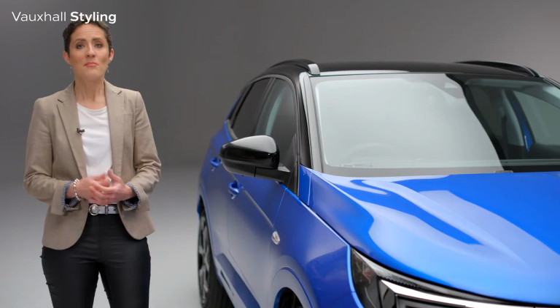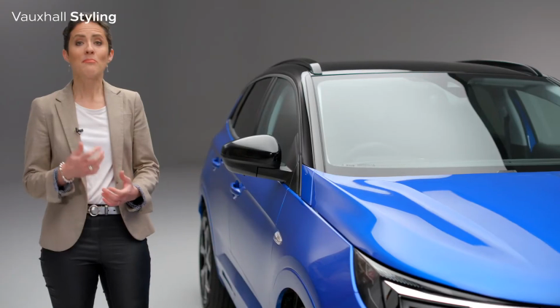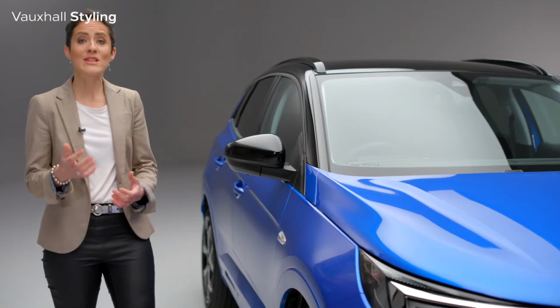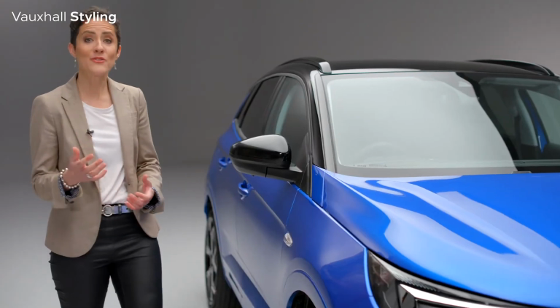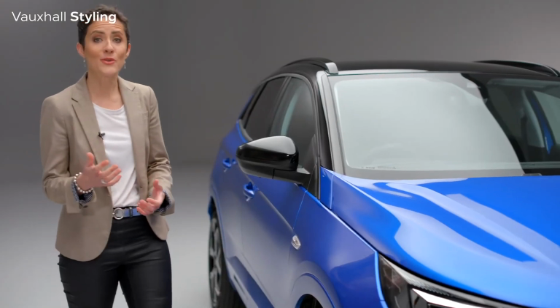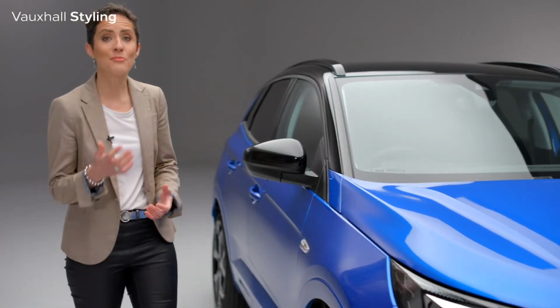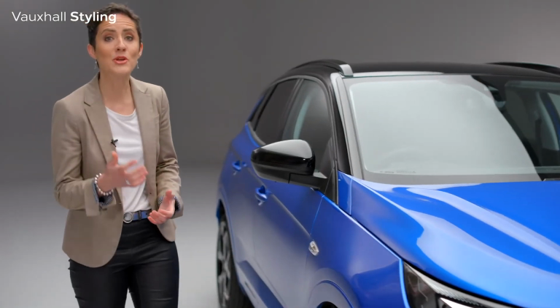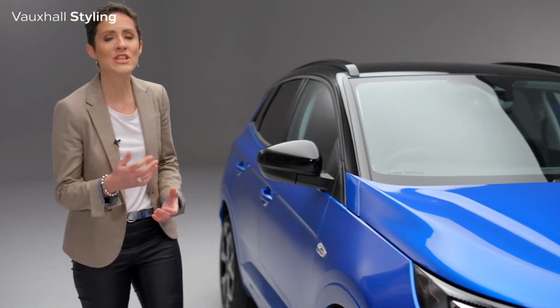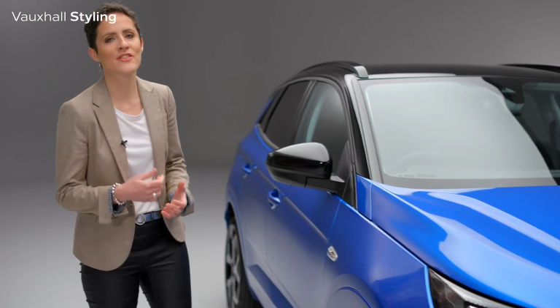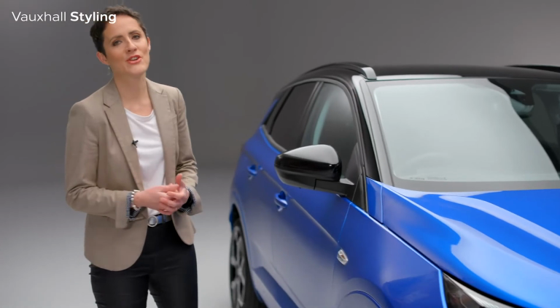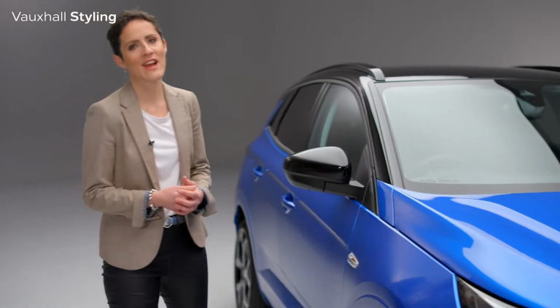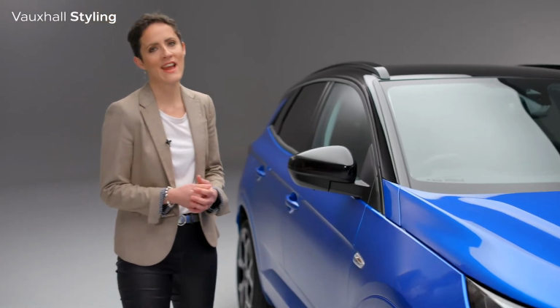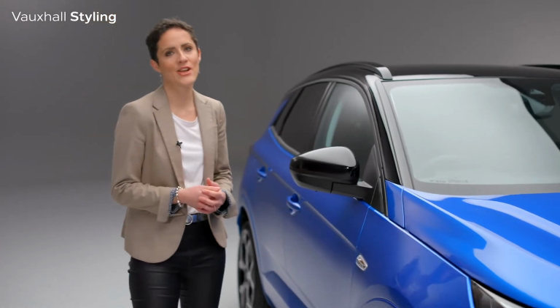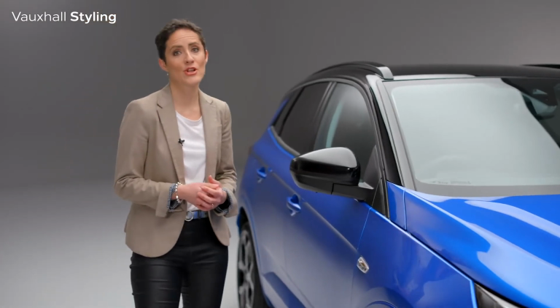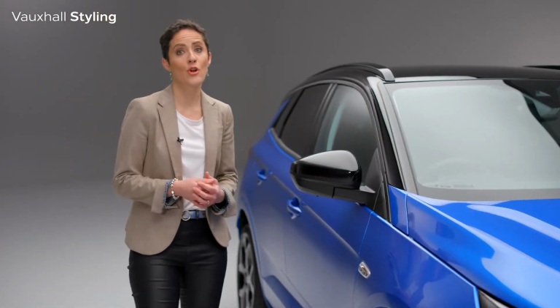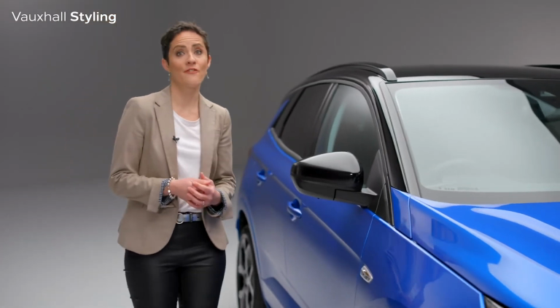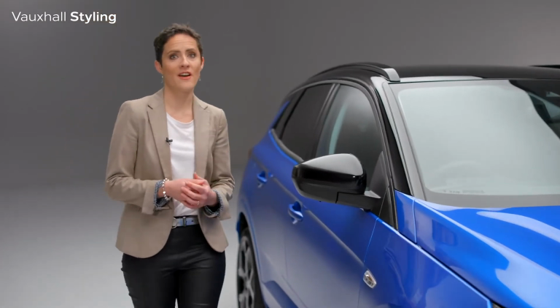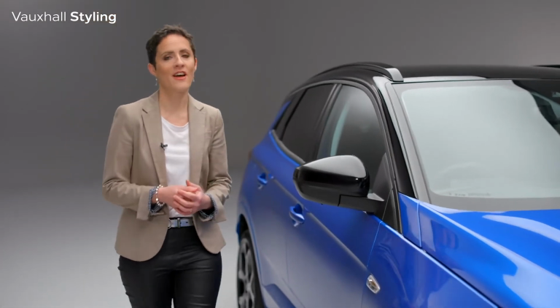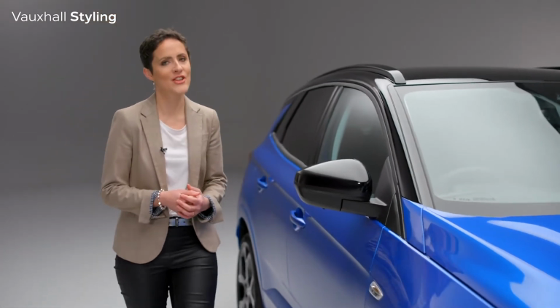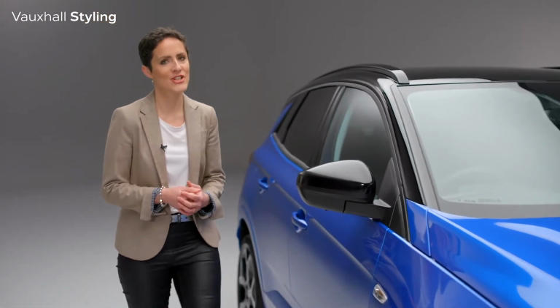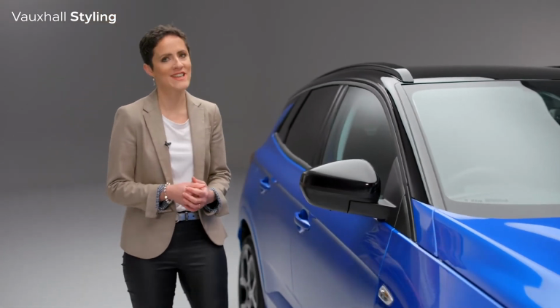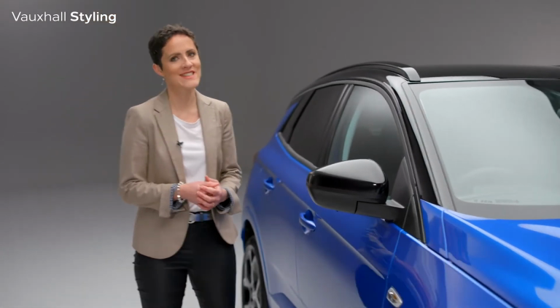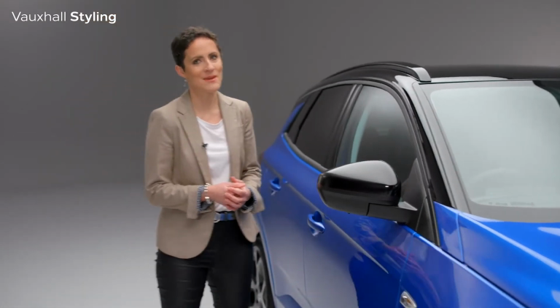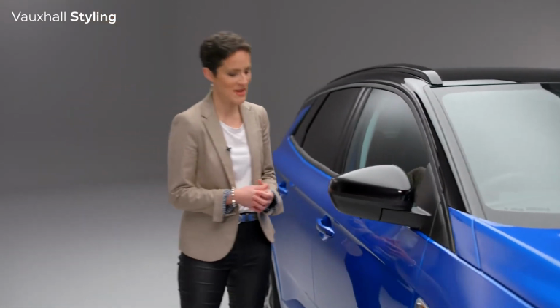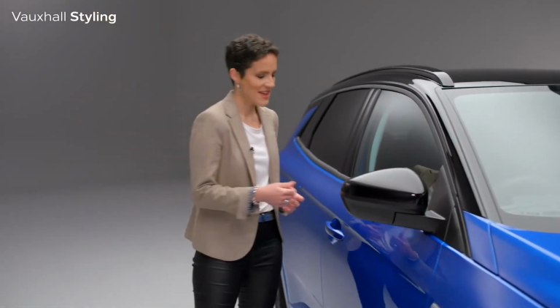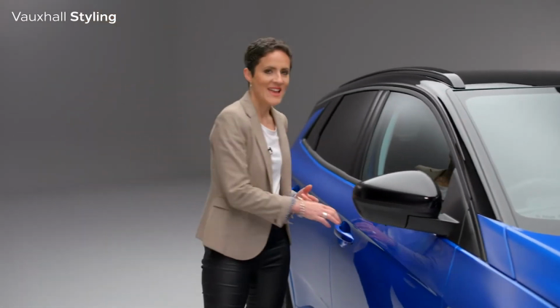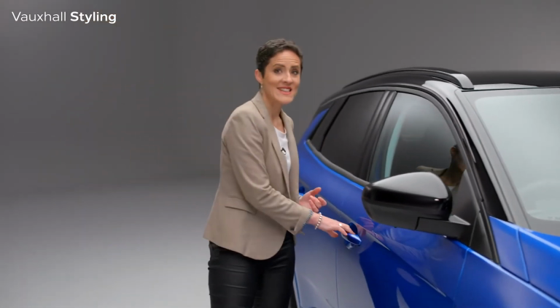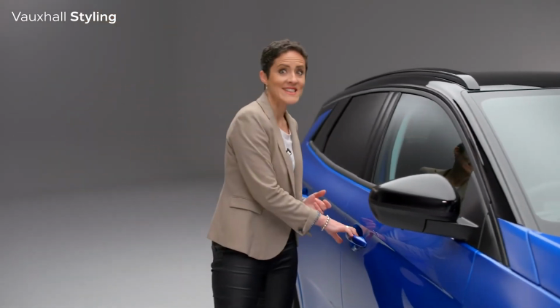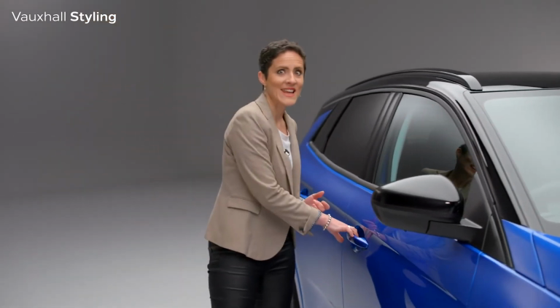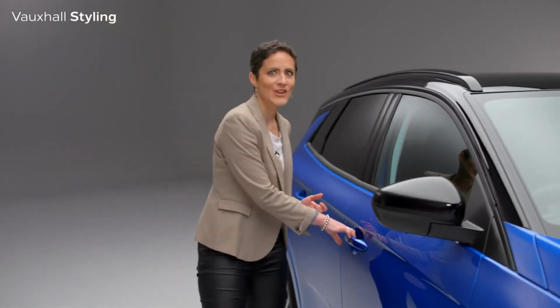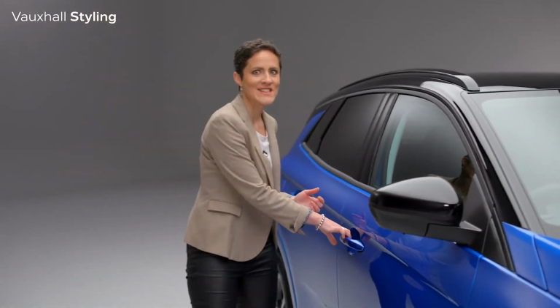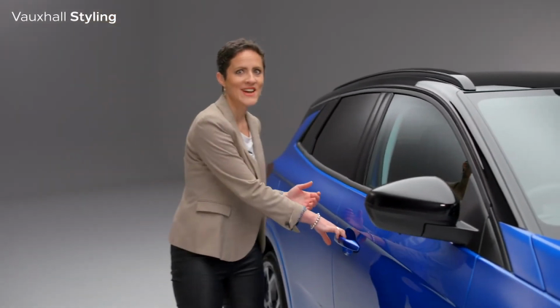But best of all, the beauty of the new Grandland goes a lot further than just skin deep. So let's take a look inside.